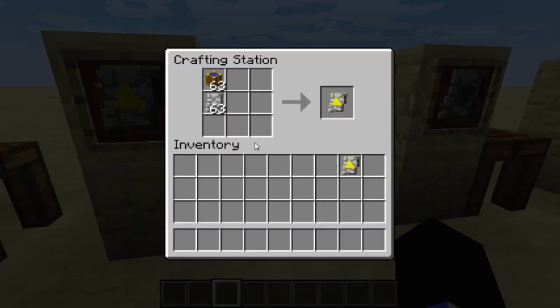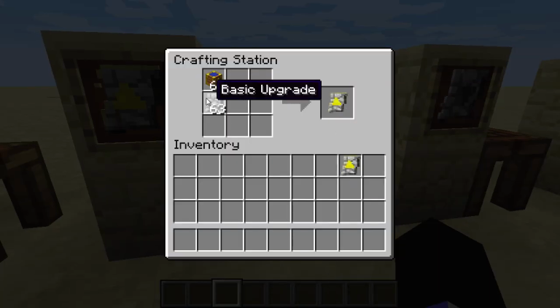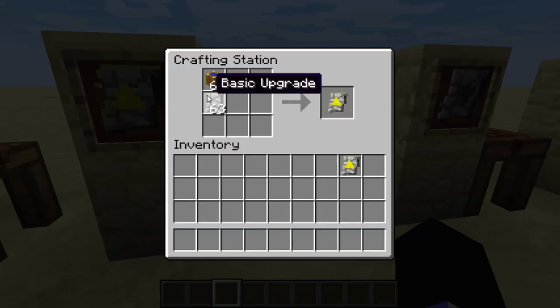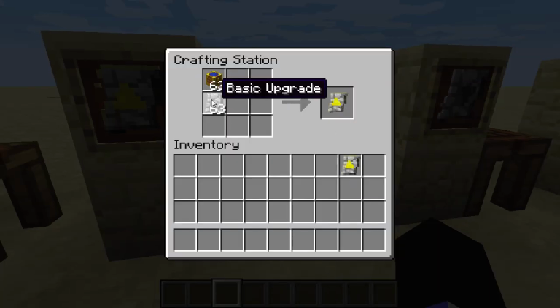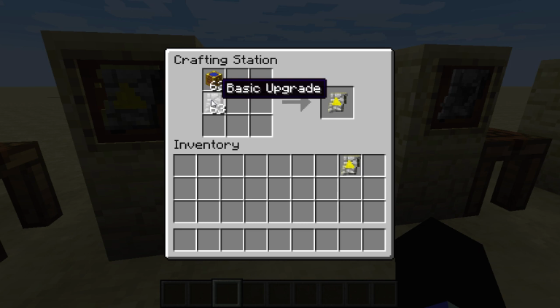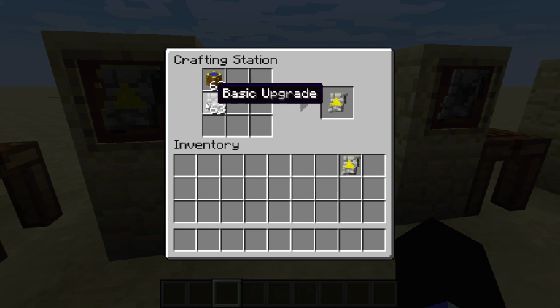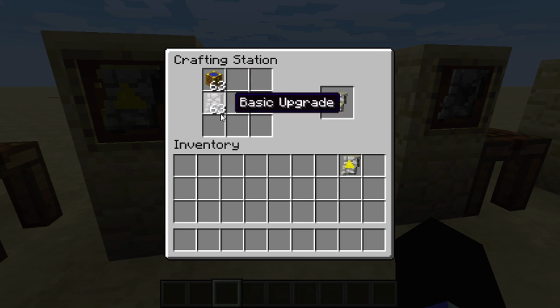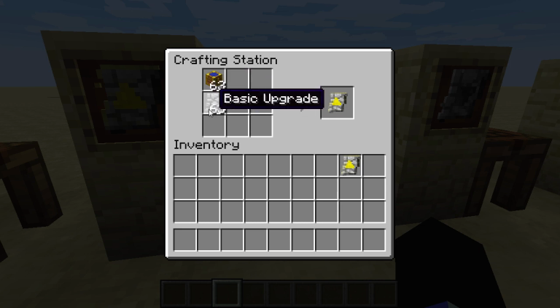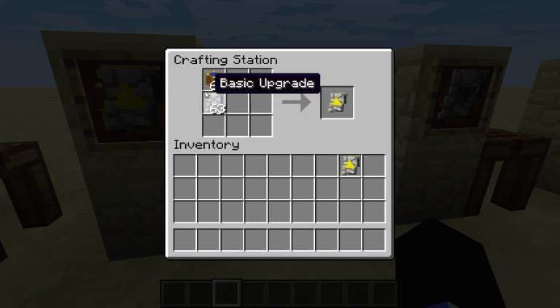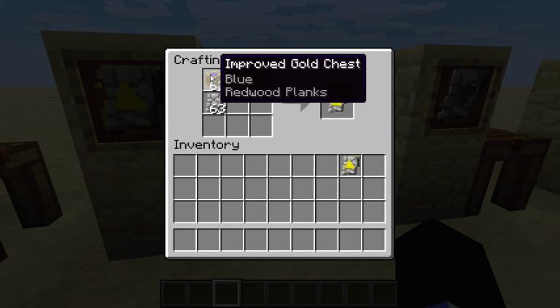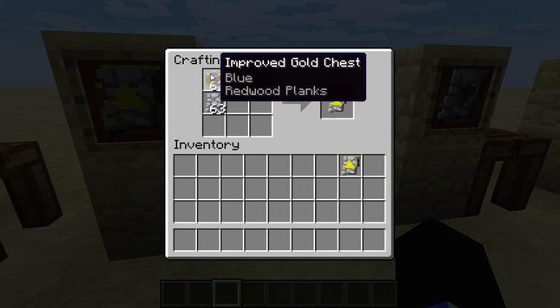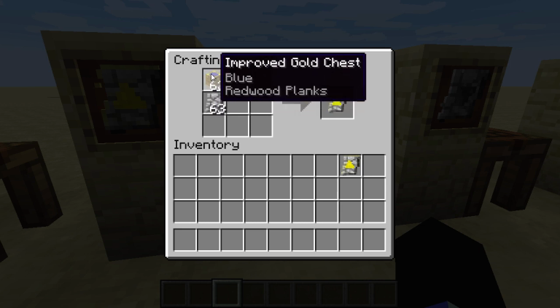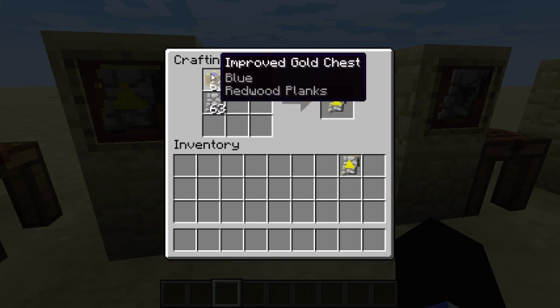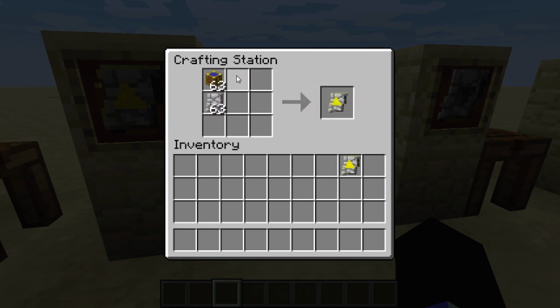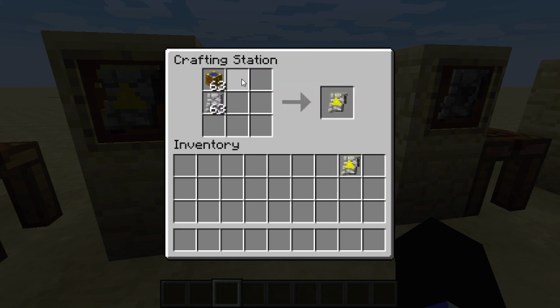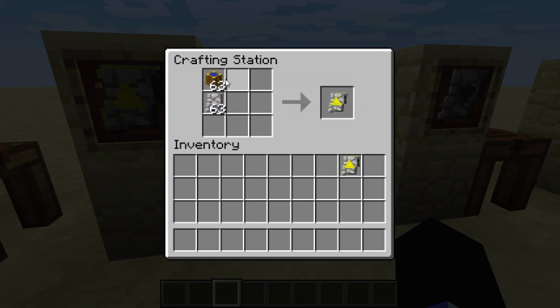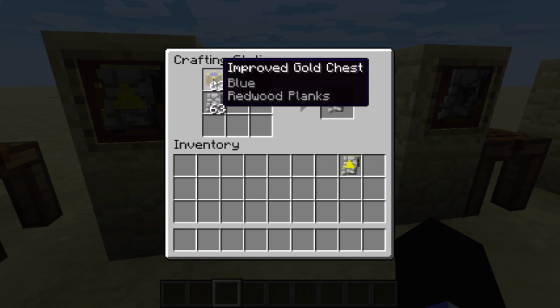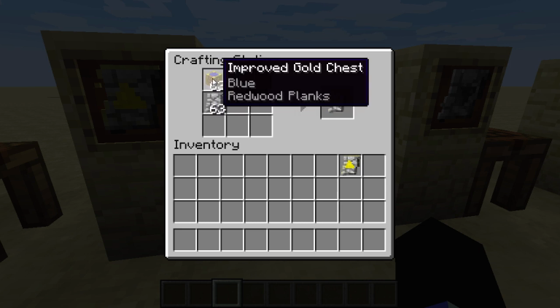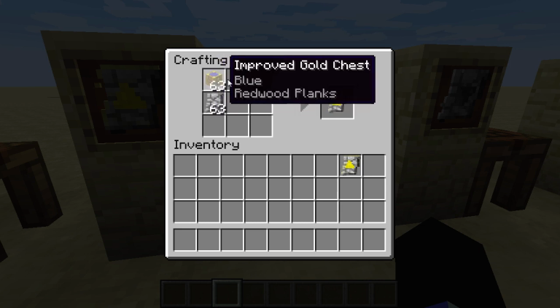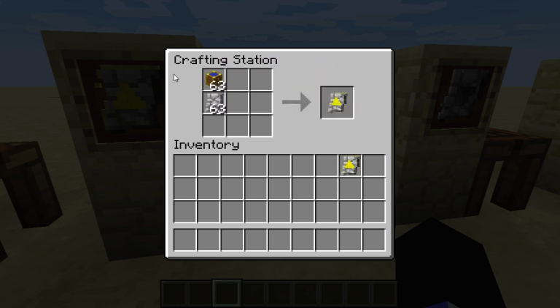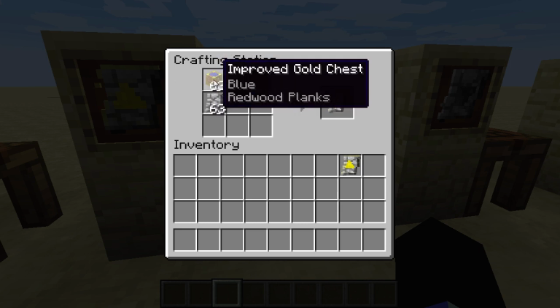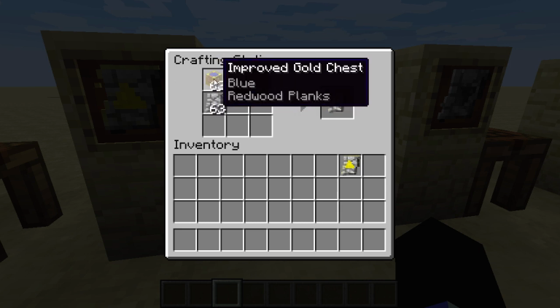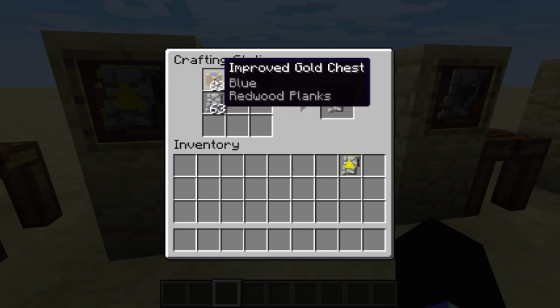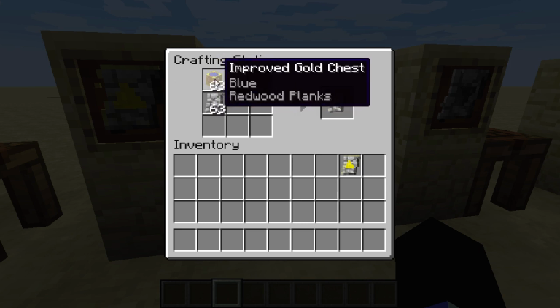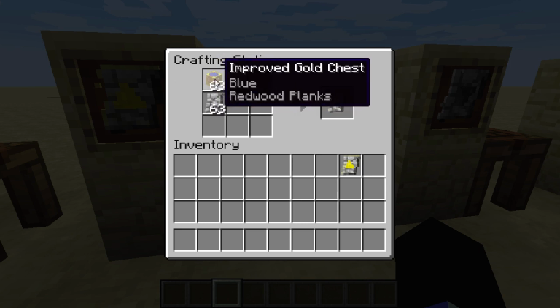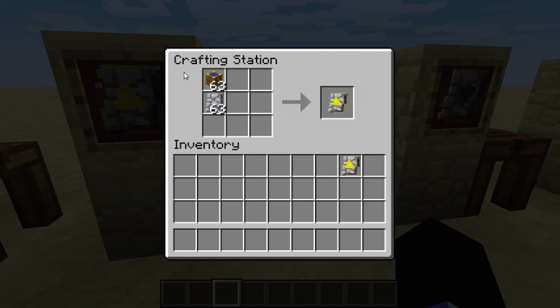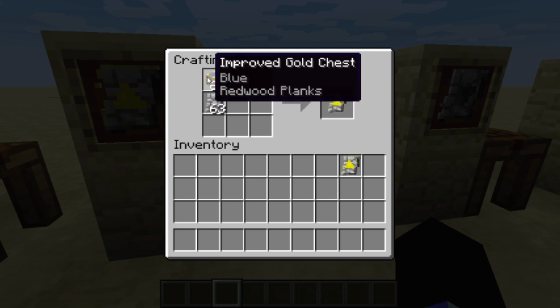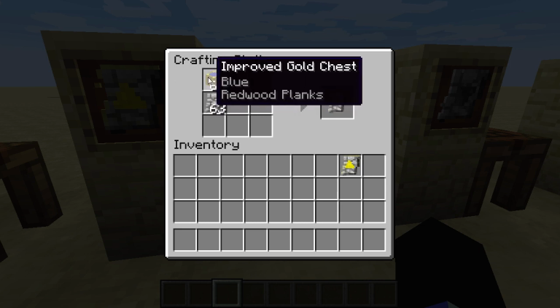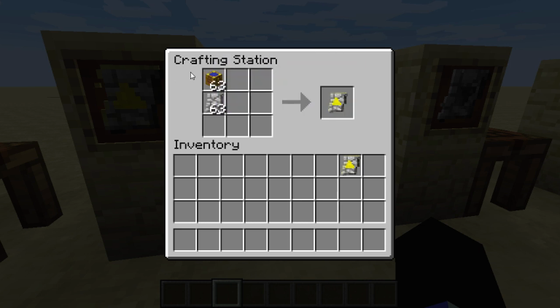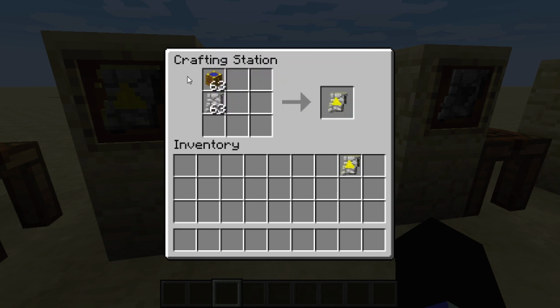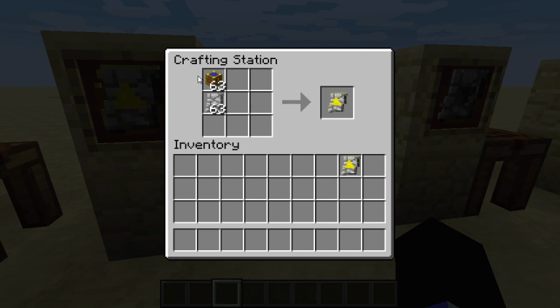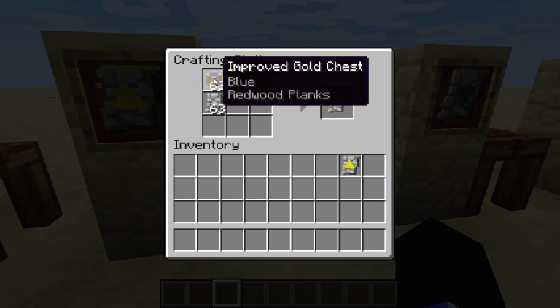You craft the chest converter with an upgrade and any improved chest. This does not work with lockers.